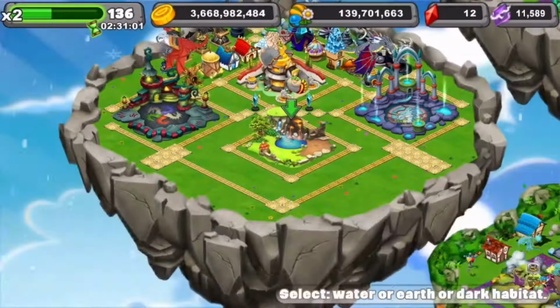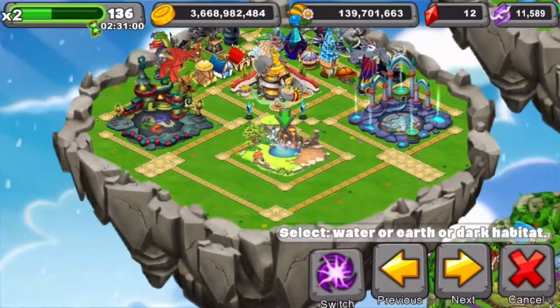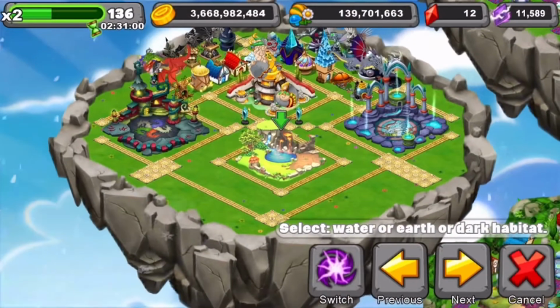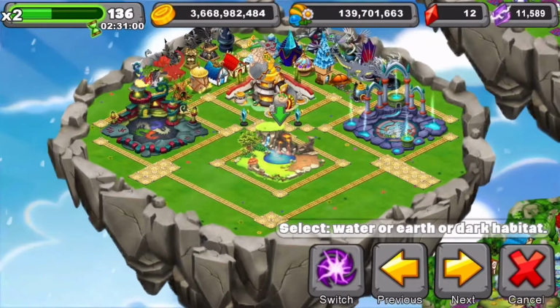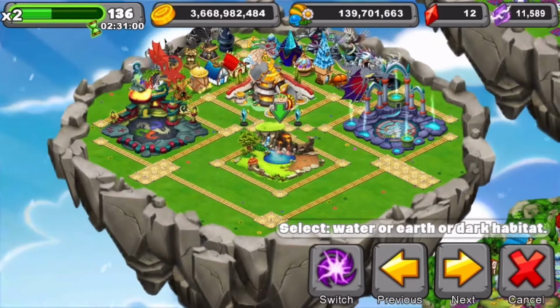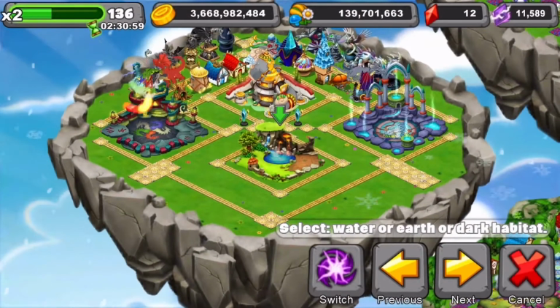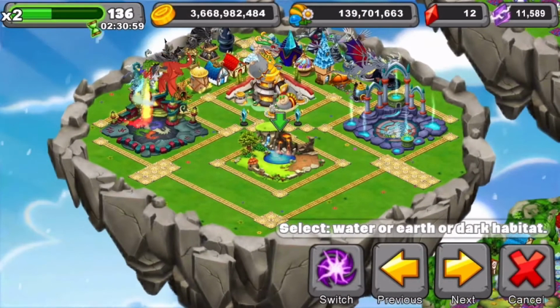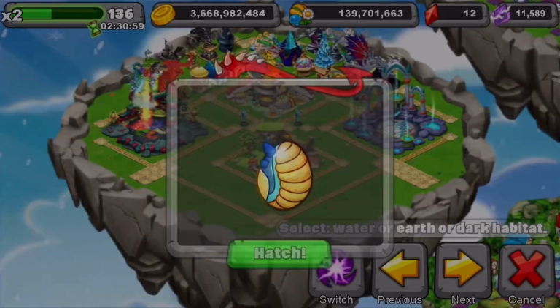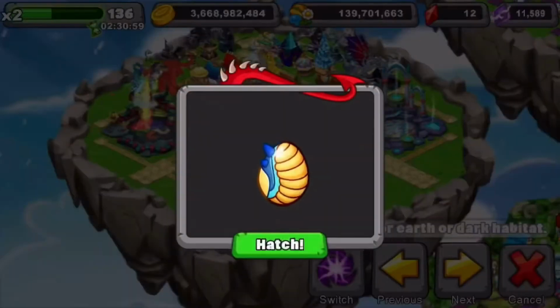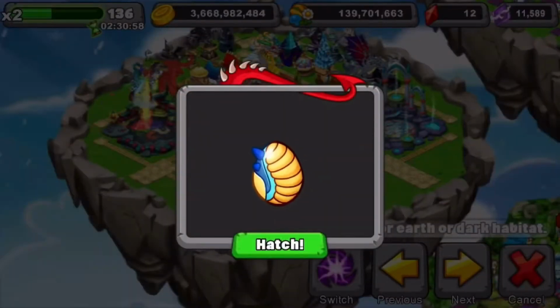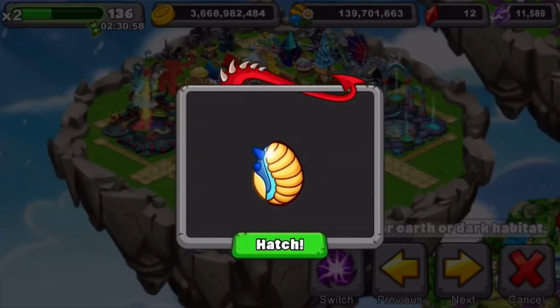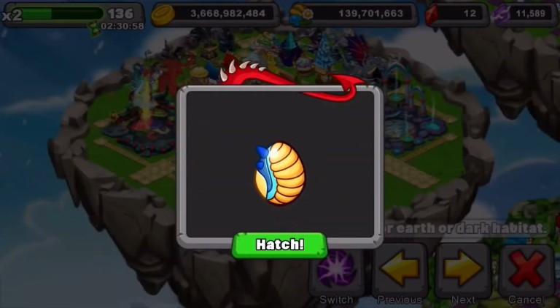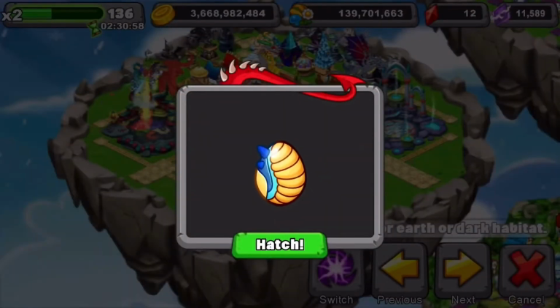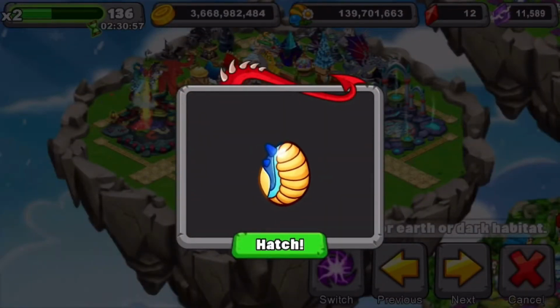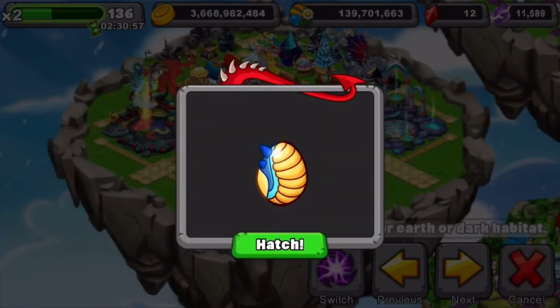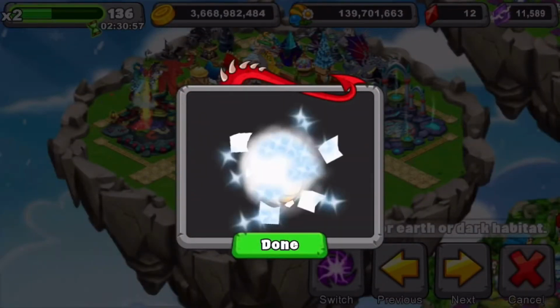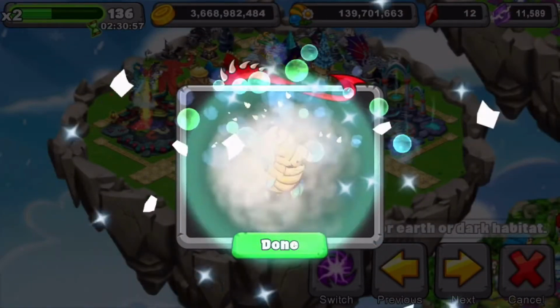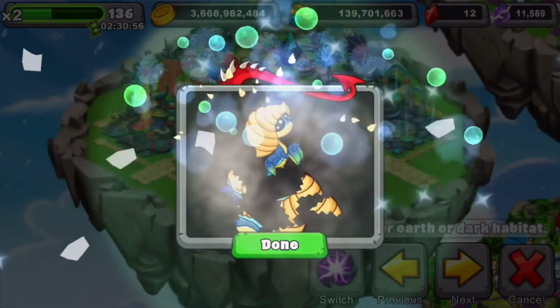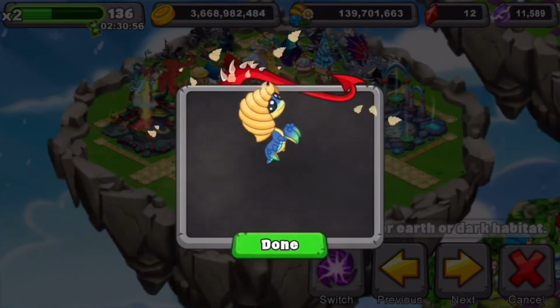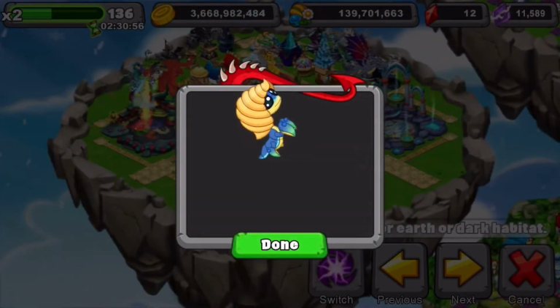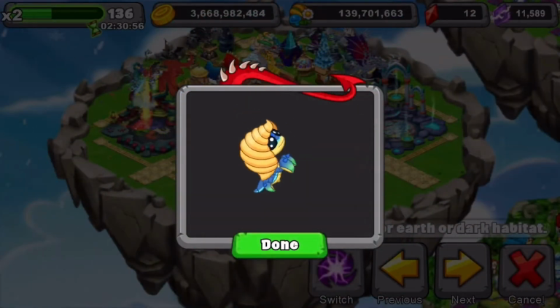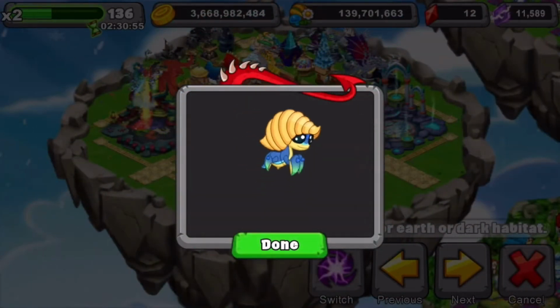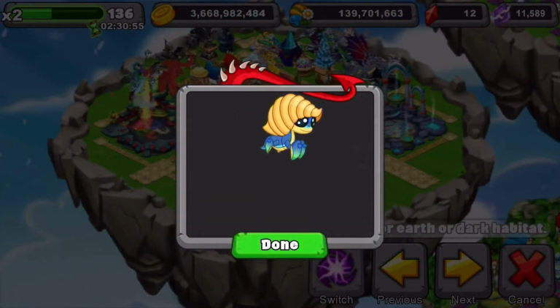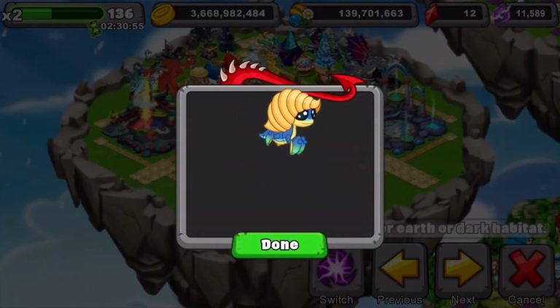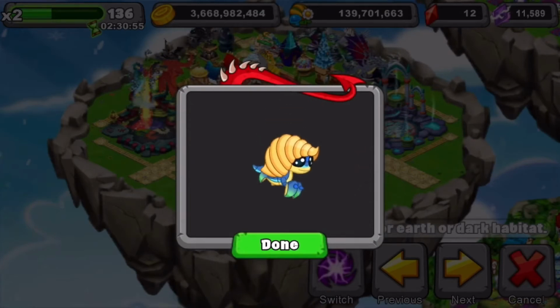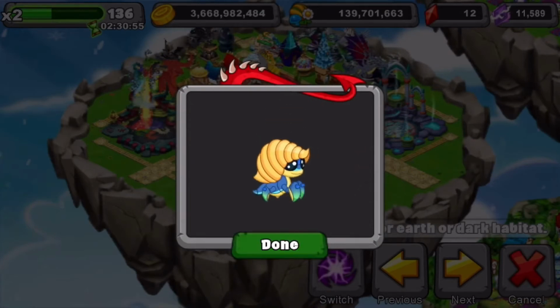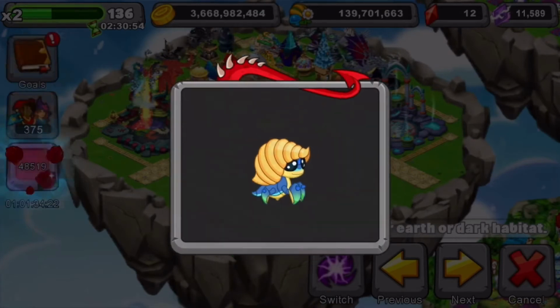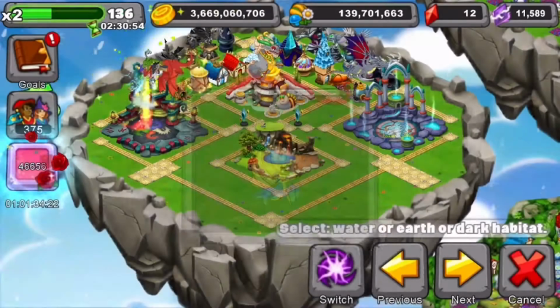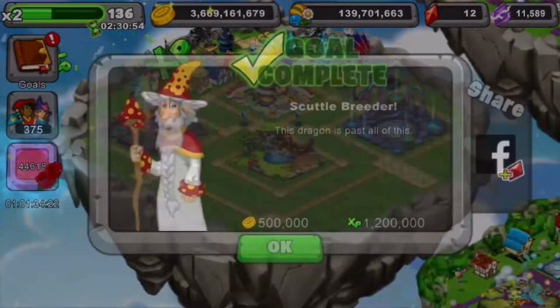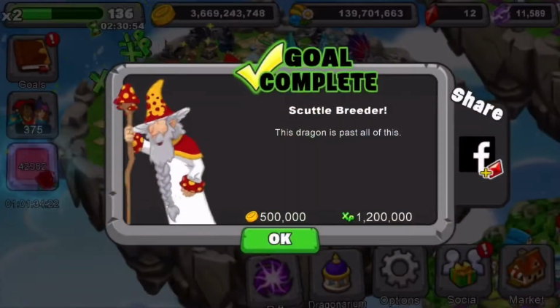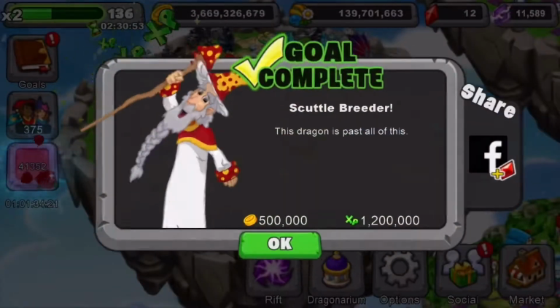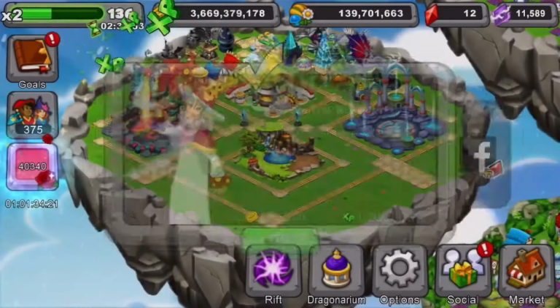There's a 20 hour incubation time. That's sick. I quite like the egg of this dragon, I think it looks nice. I like the baby form on this dragon a lot — it looks very cute.